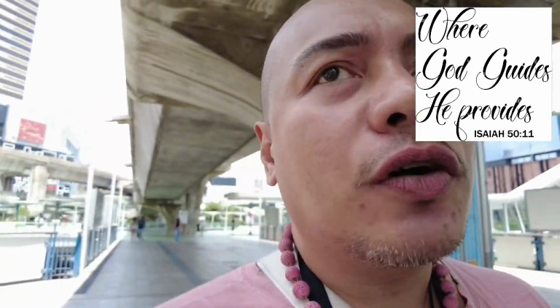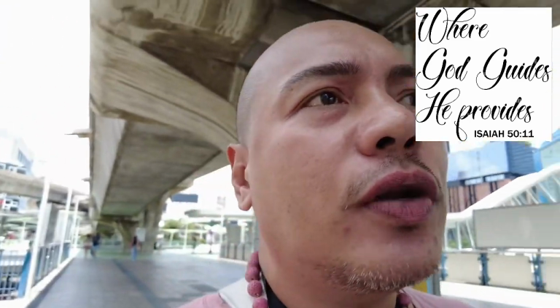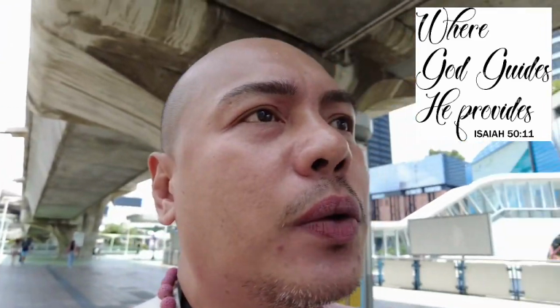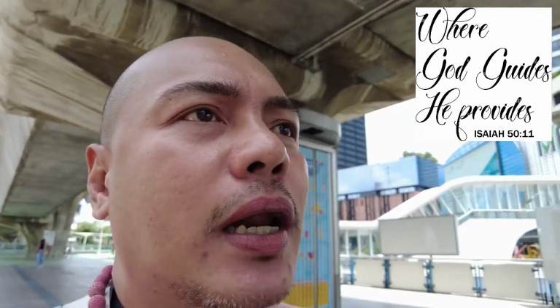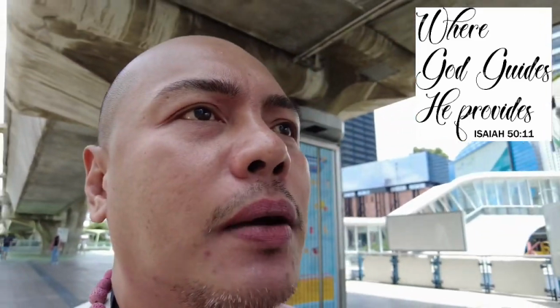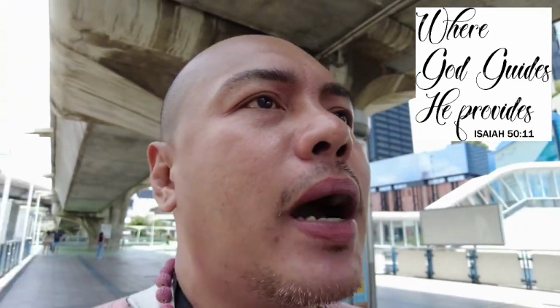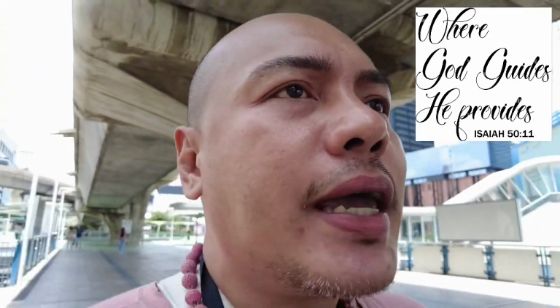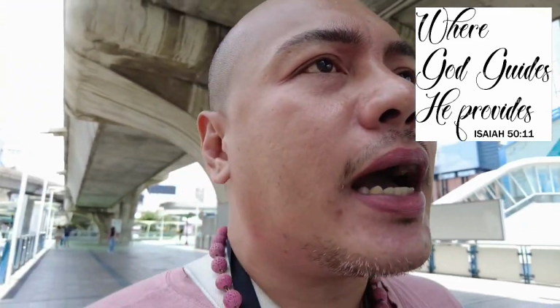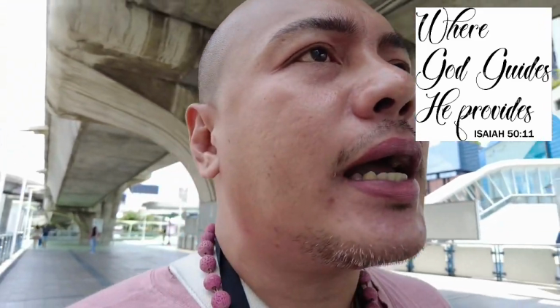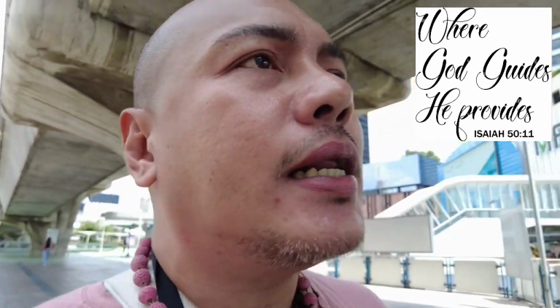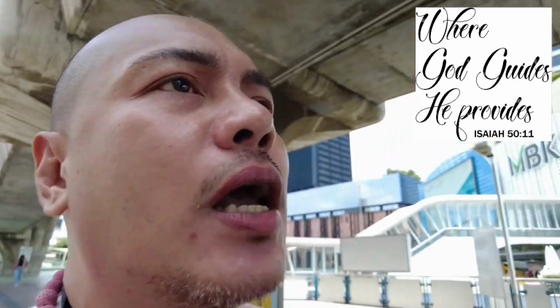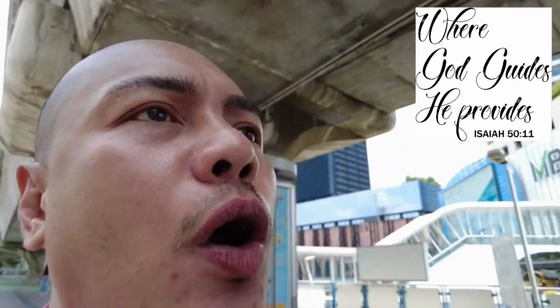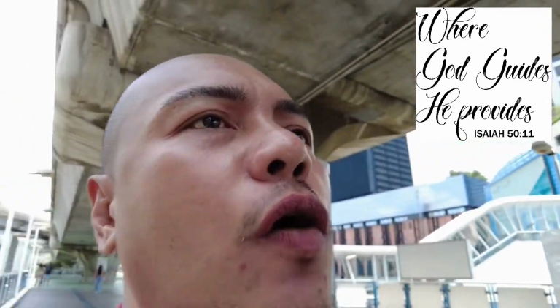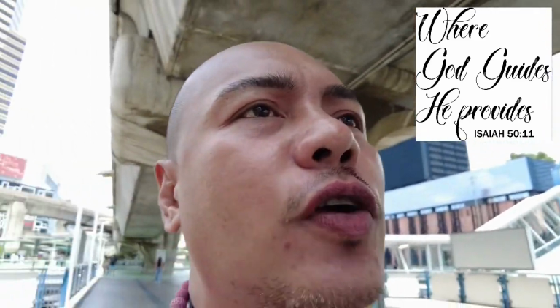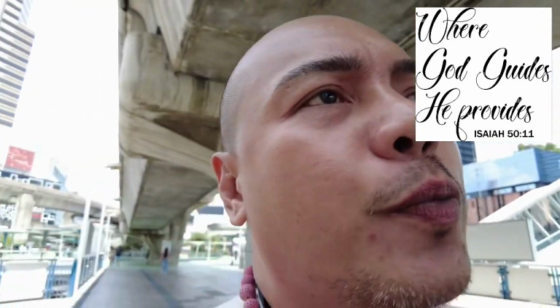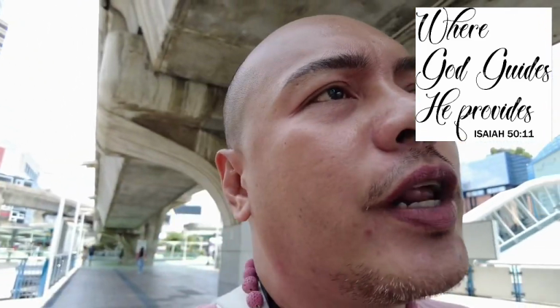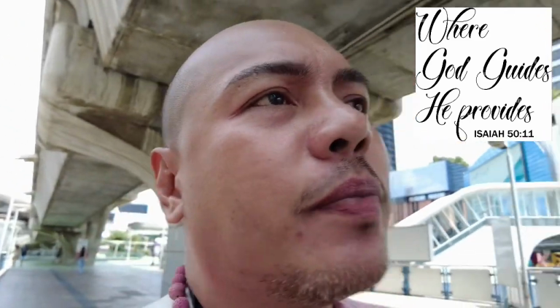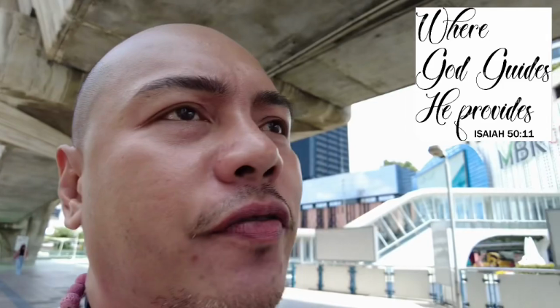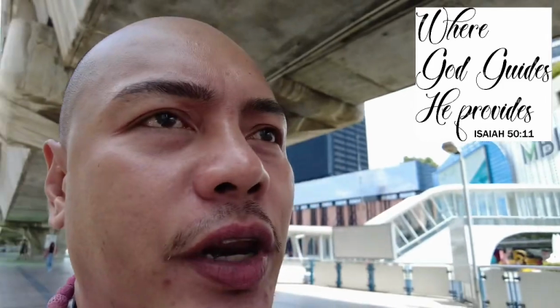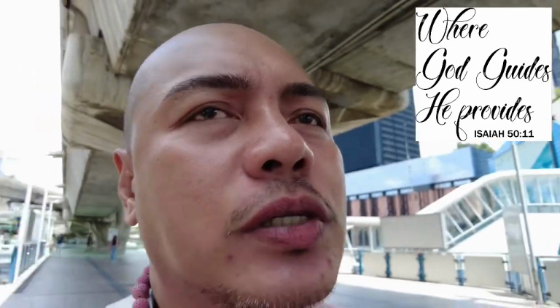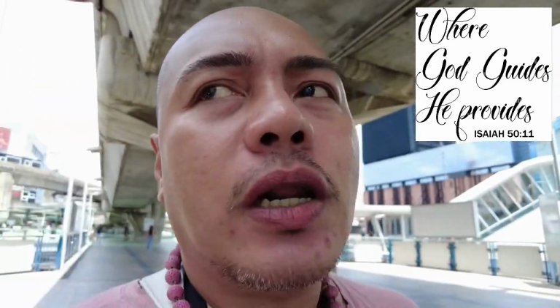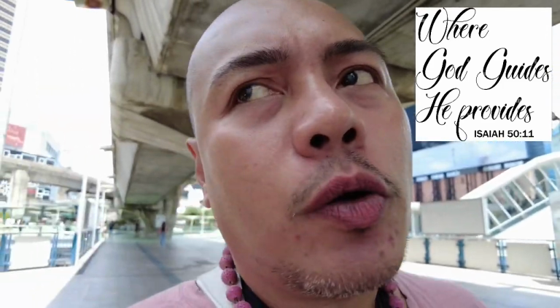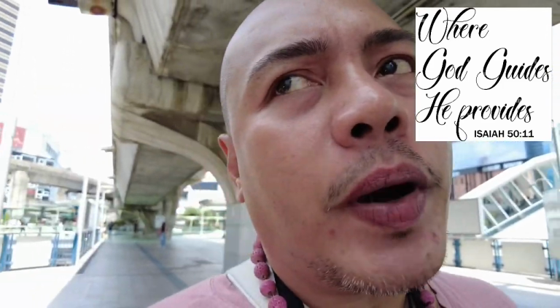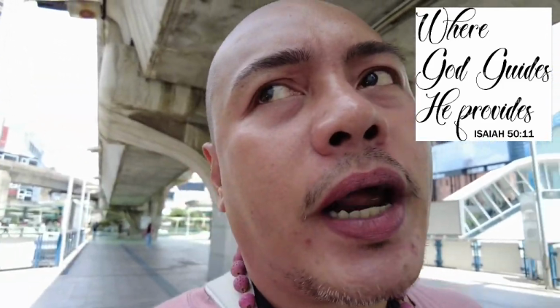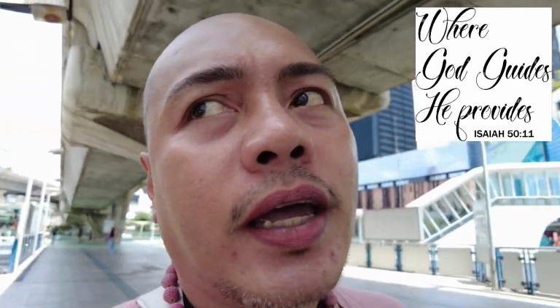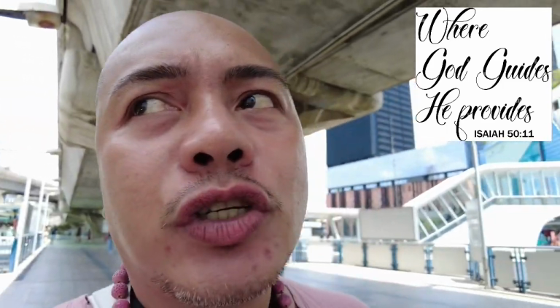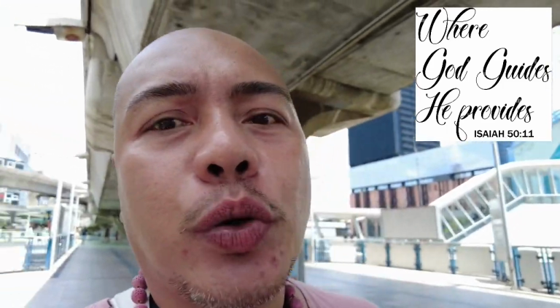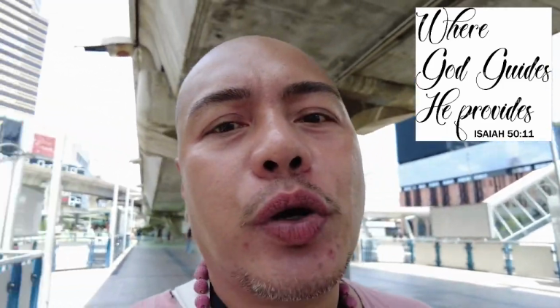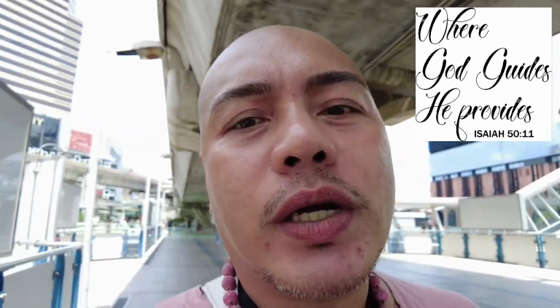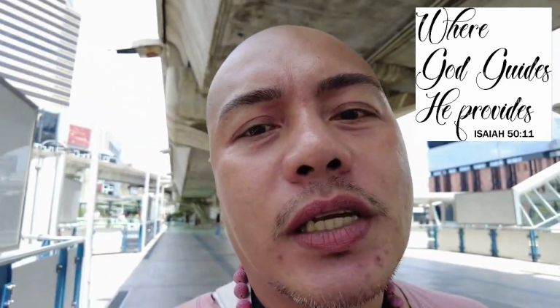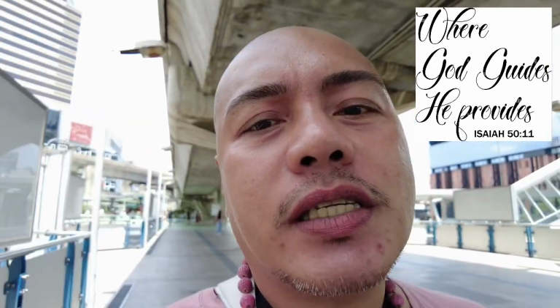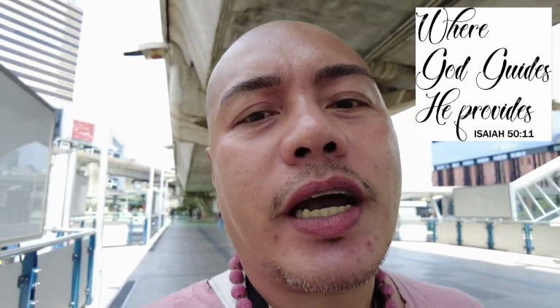Hopefully walang bayad. Hopefully pwede mag-video sa loob para I can show you what's inside.